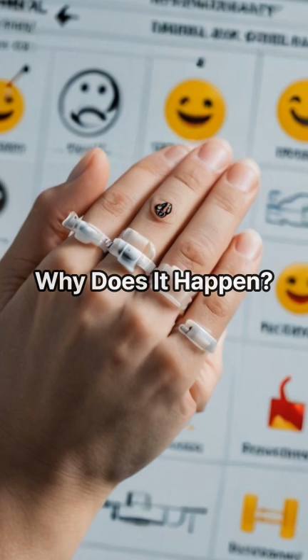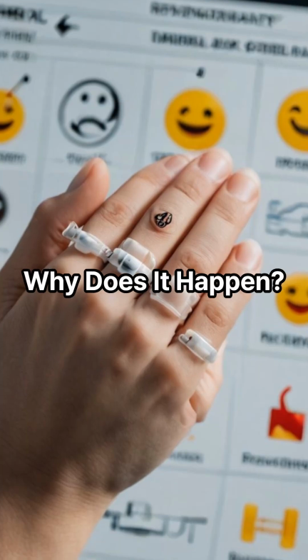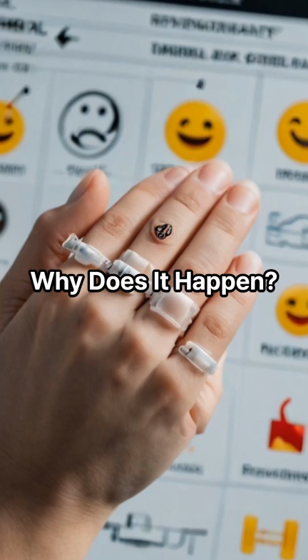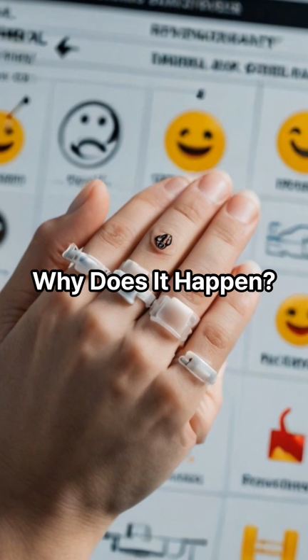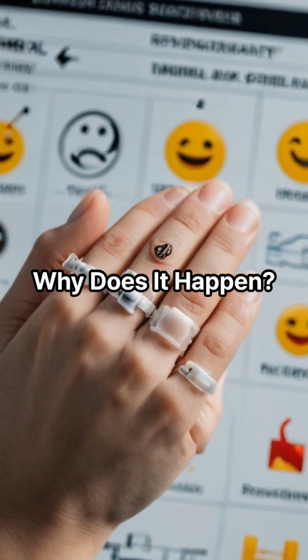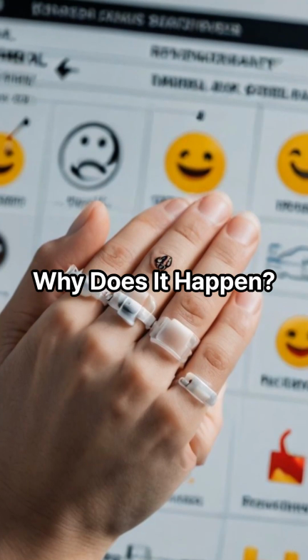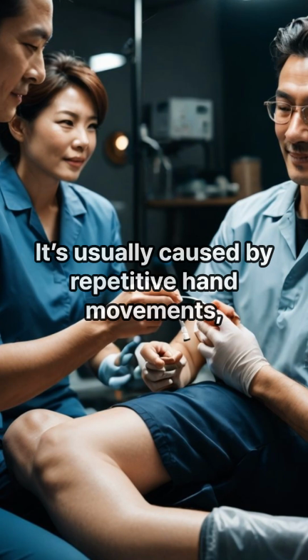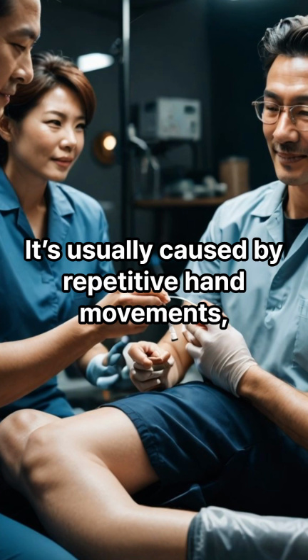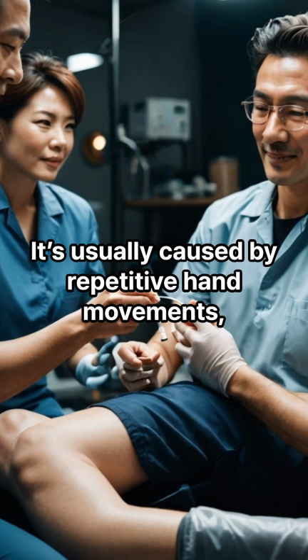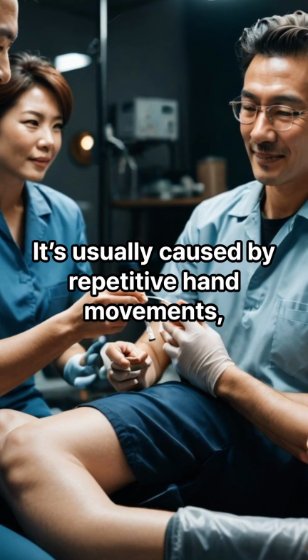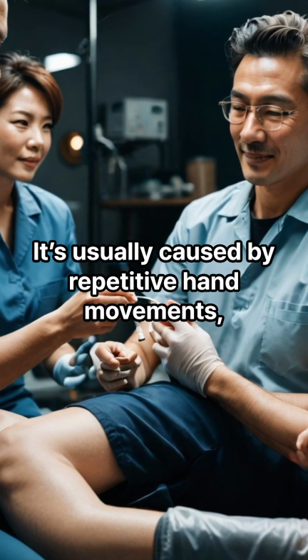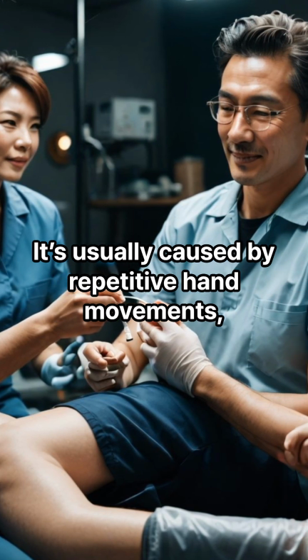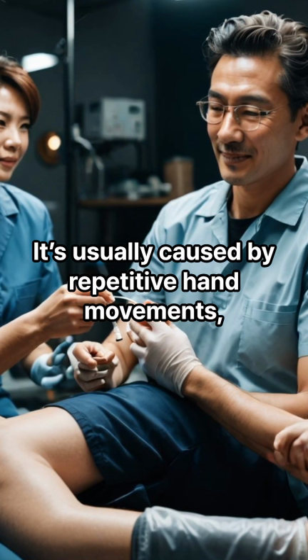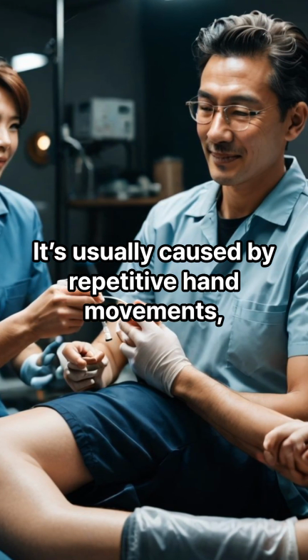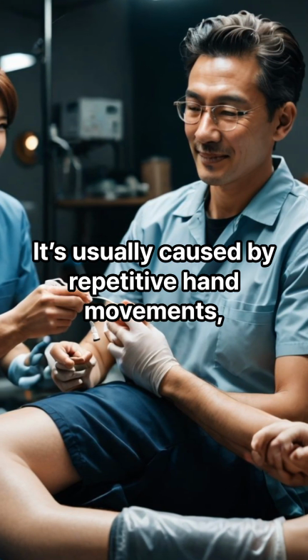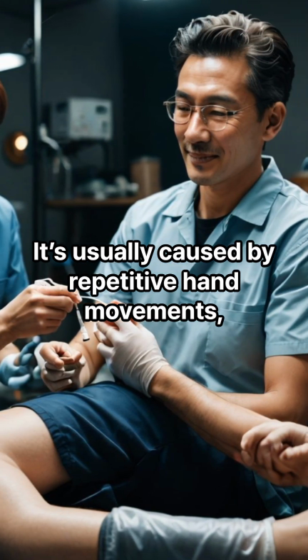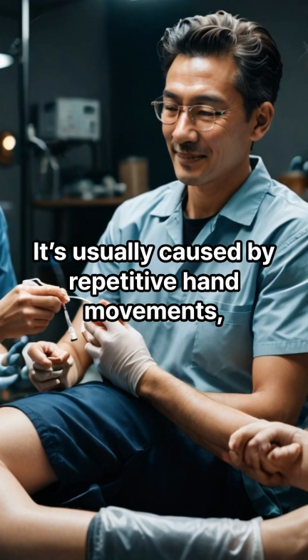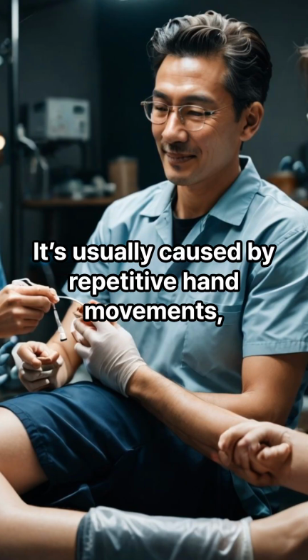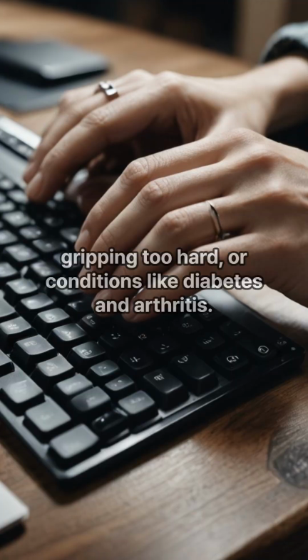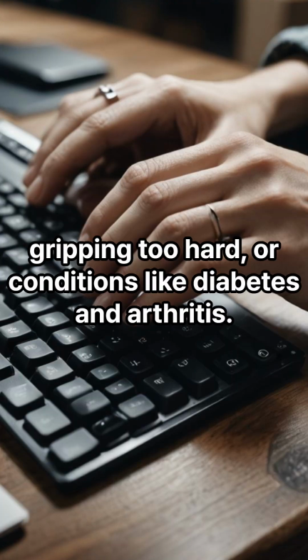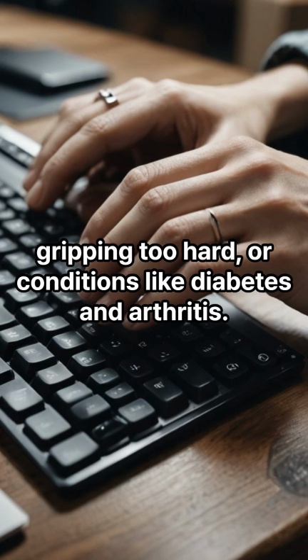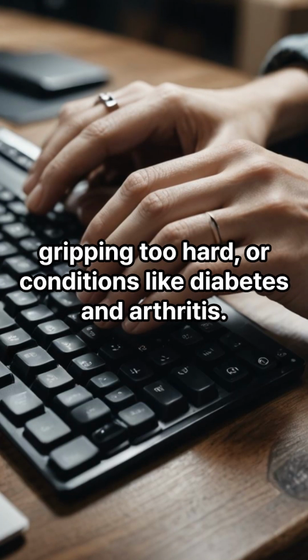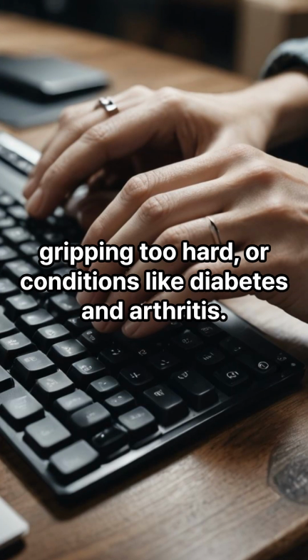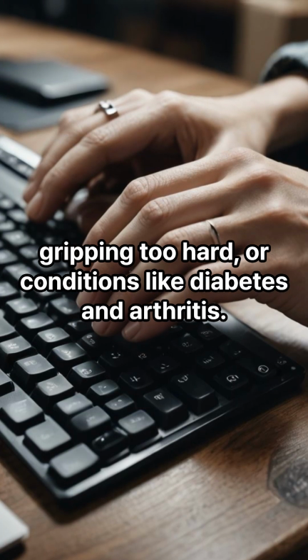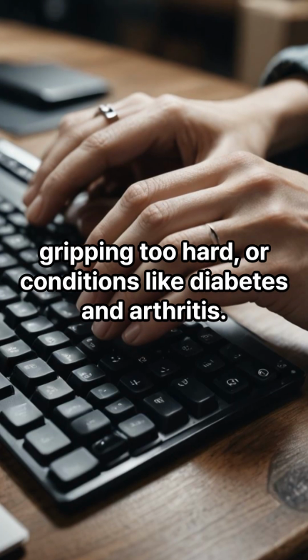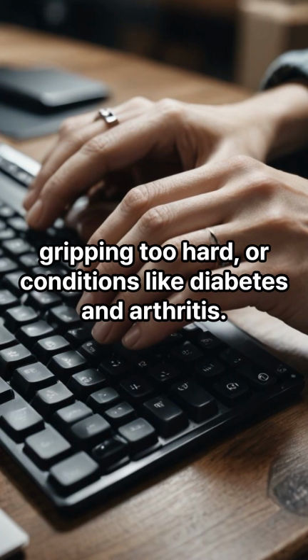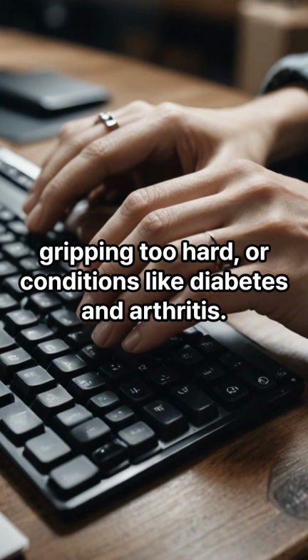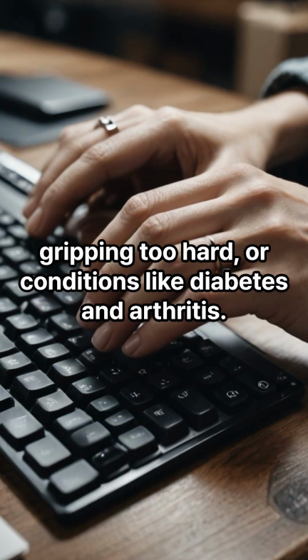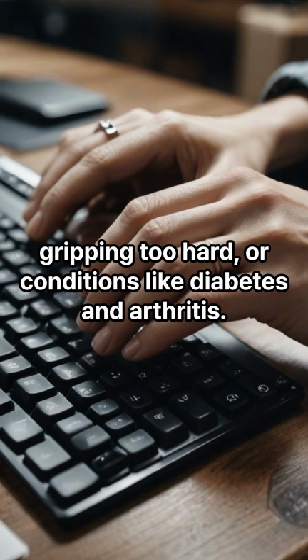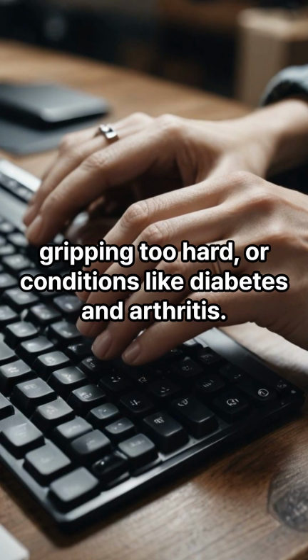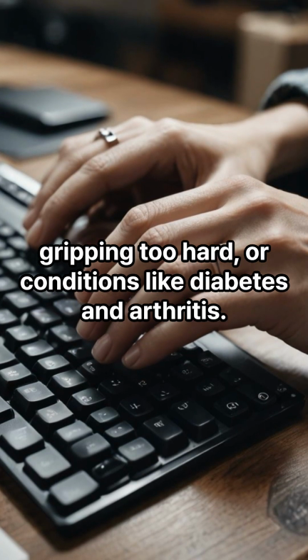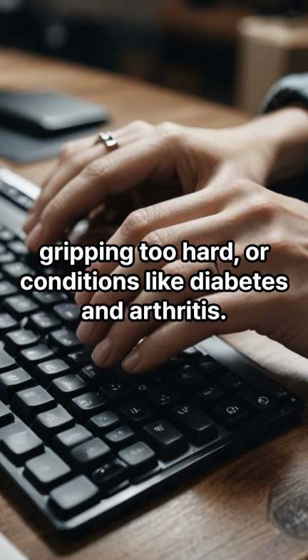Why does it happen? It's usually caused by repetitive hand movements, gripping too hard, or conditions like diabetes and arthritis.